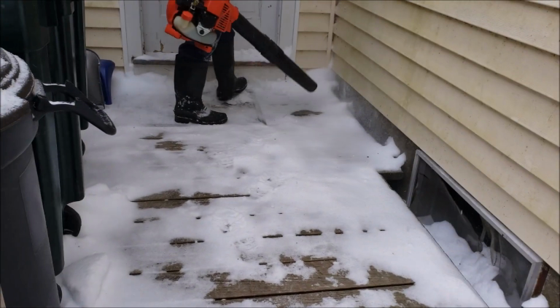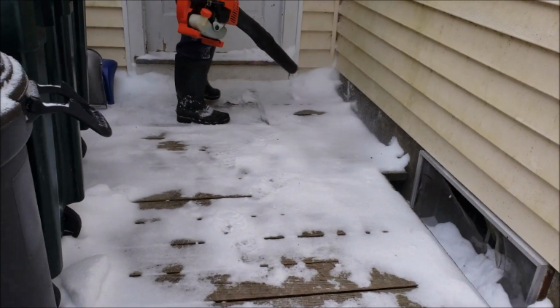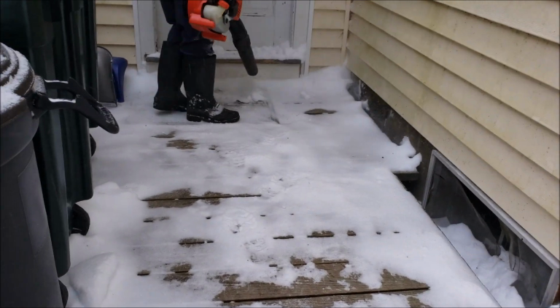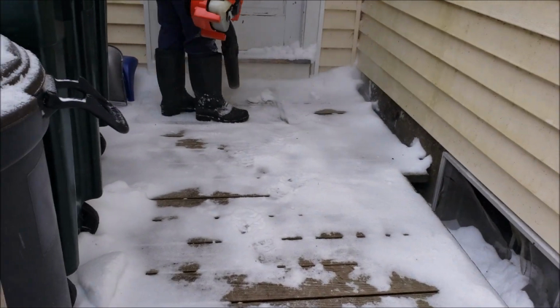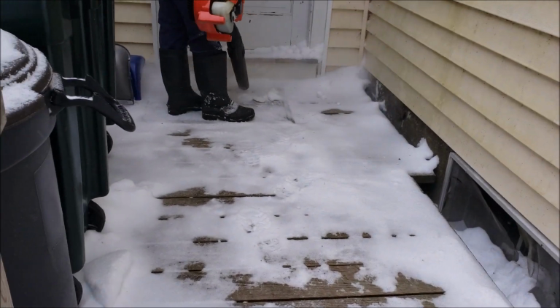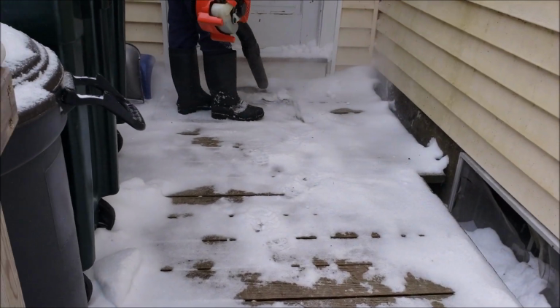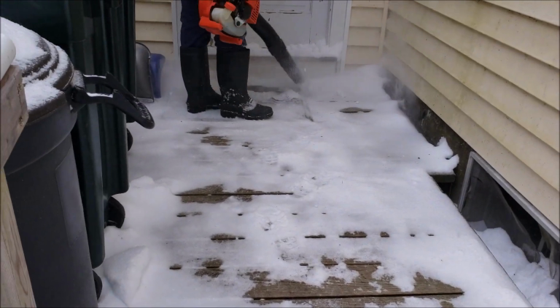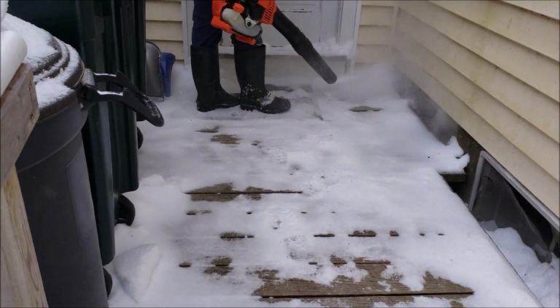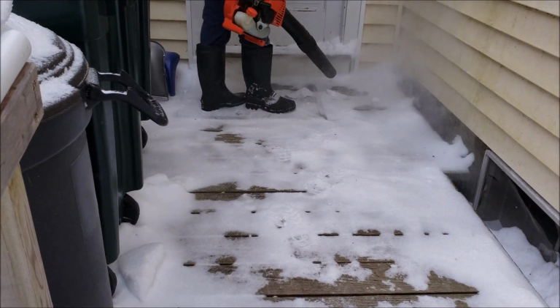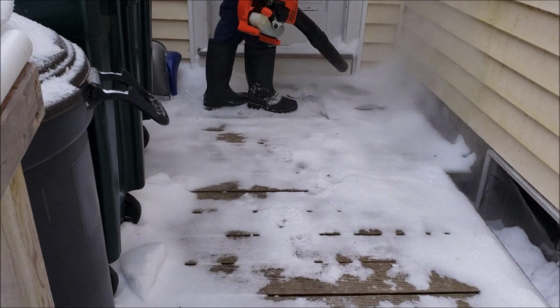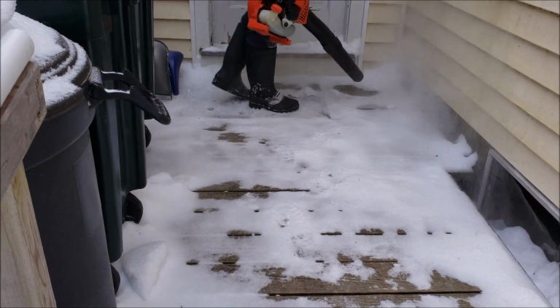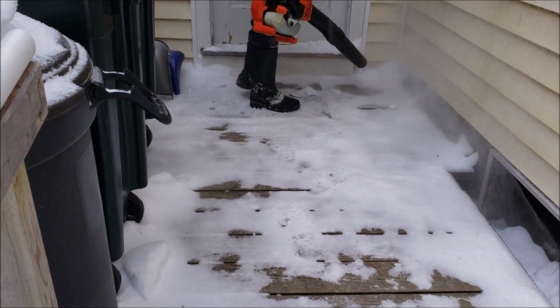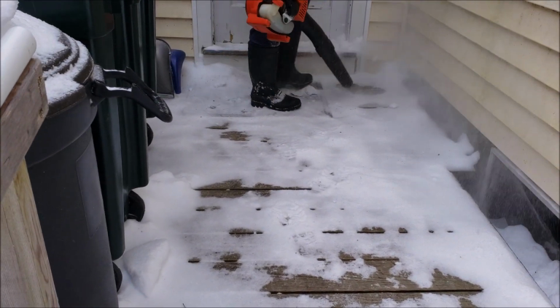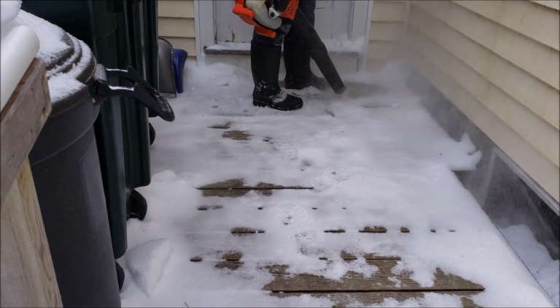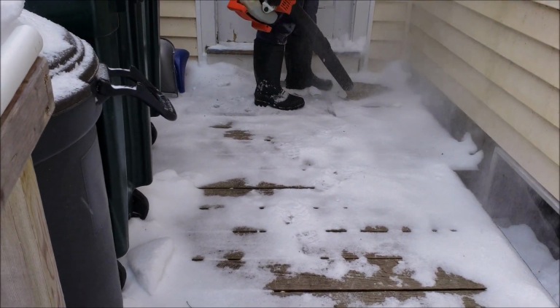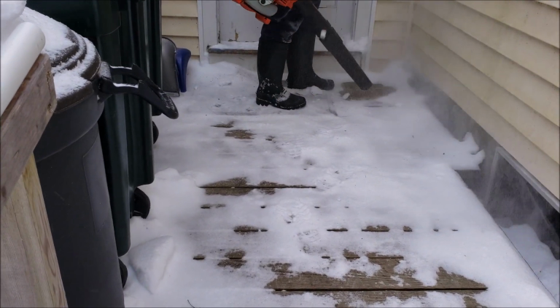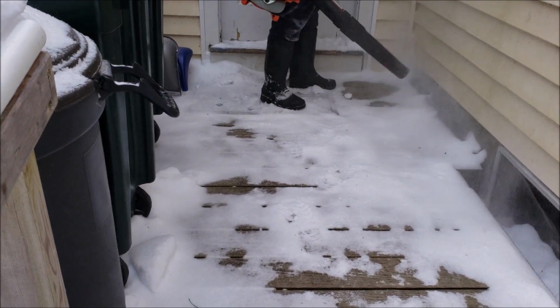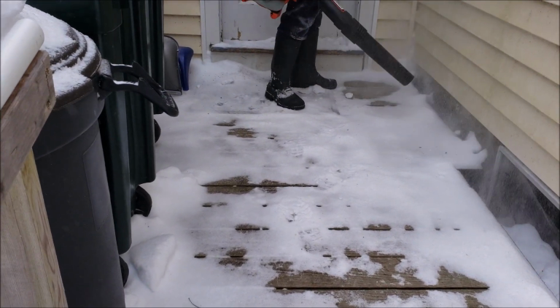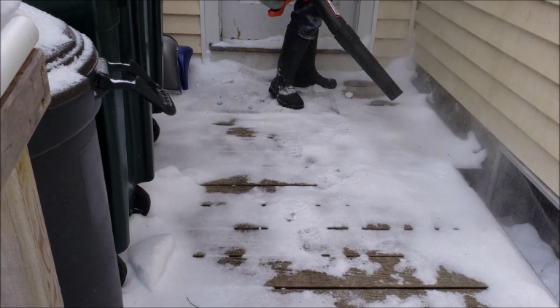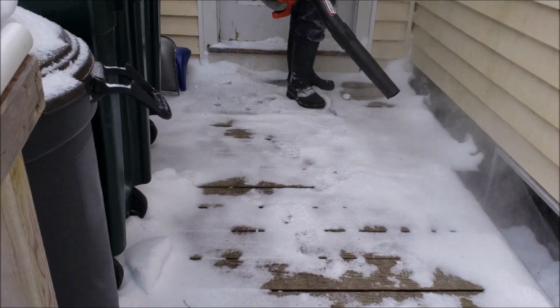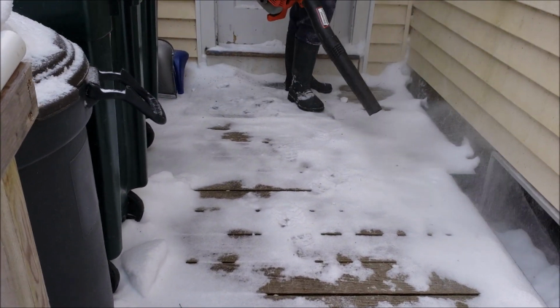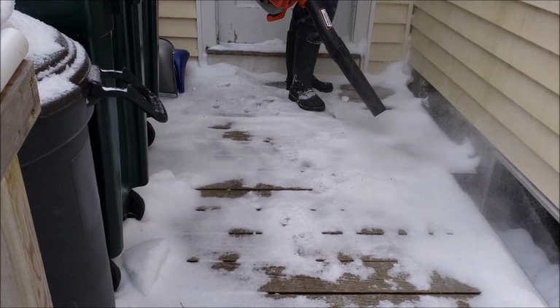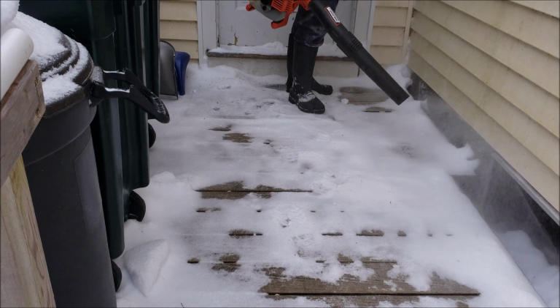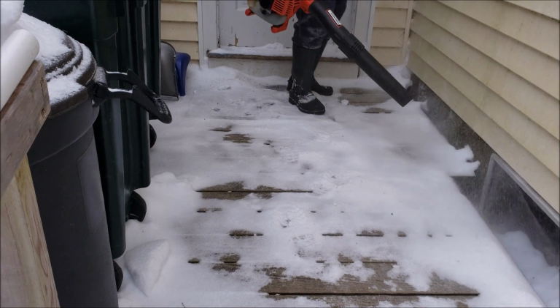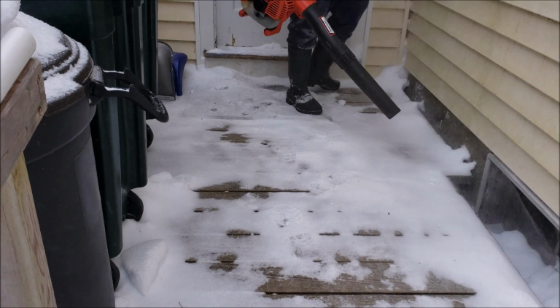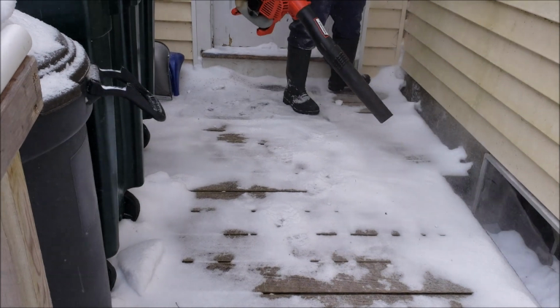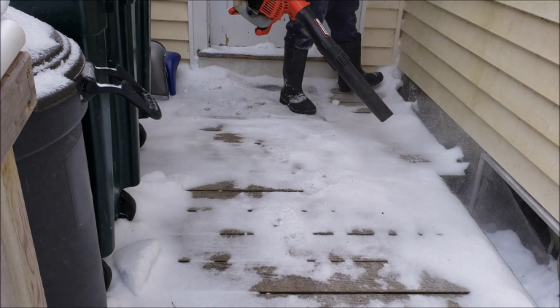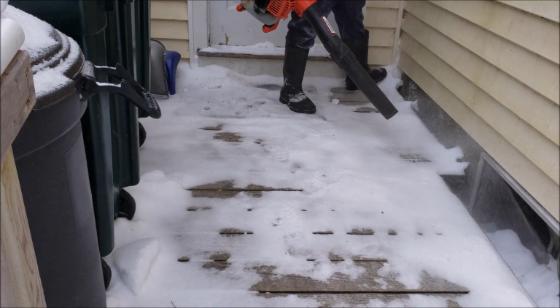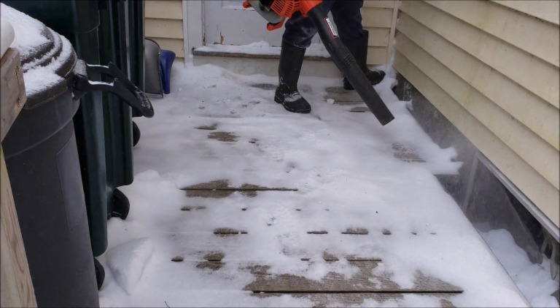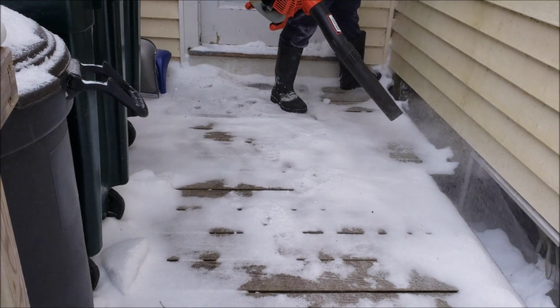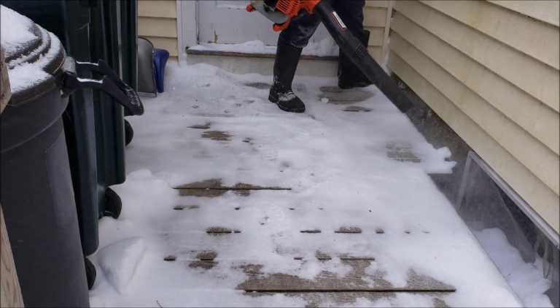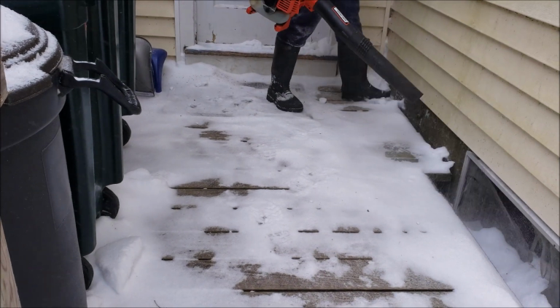Not the most efficient way to do things, but with the dry snow it works very well.